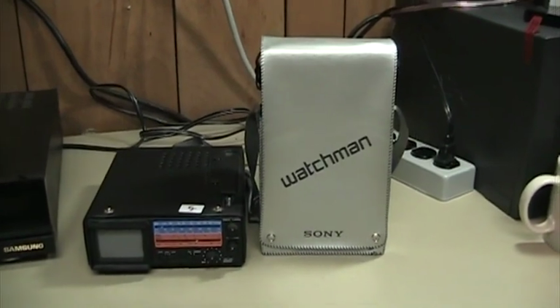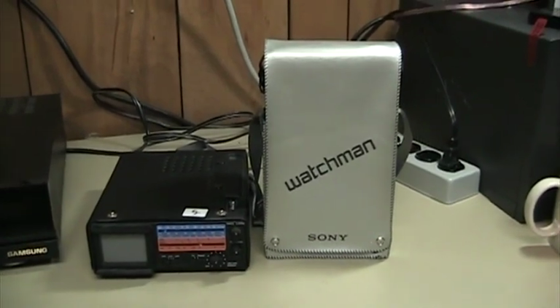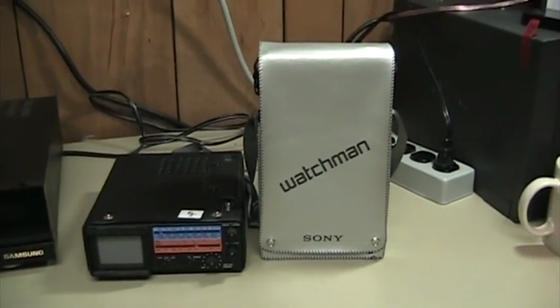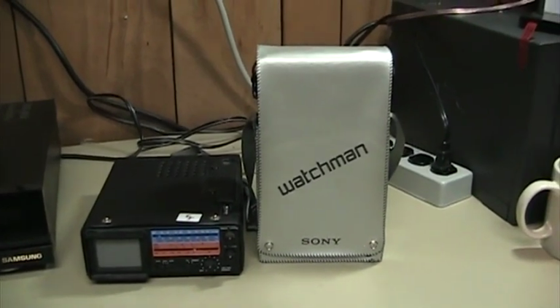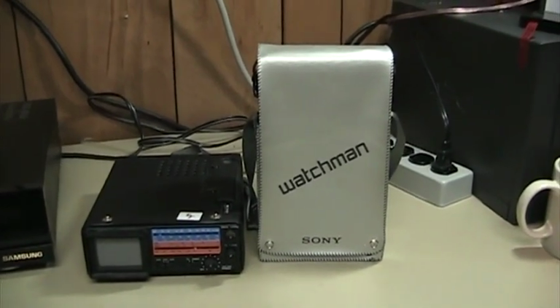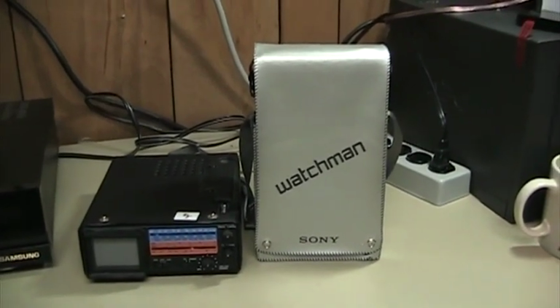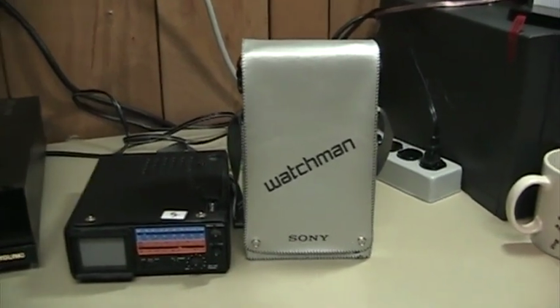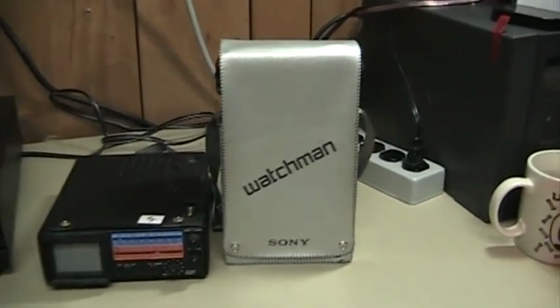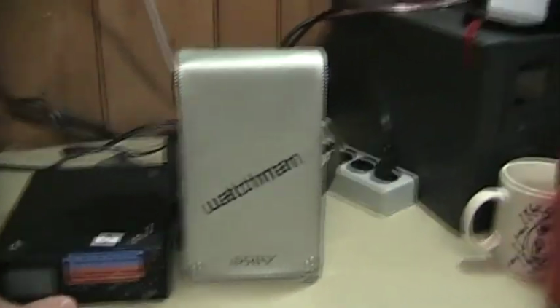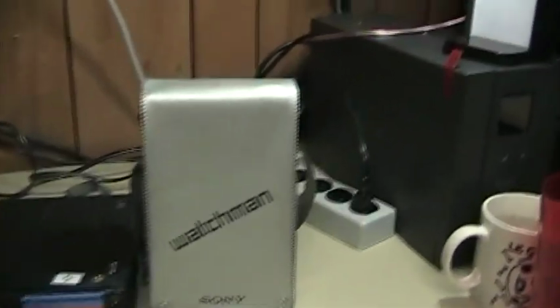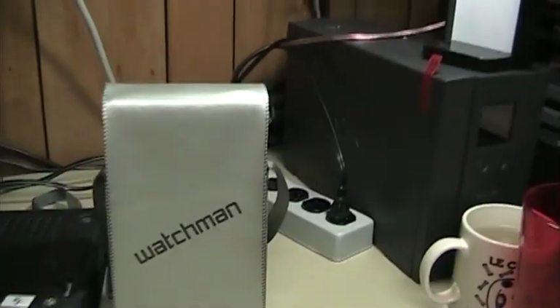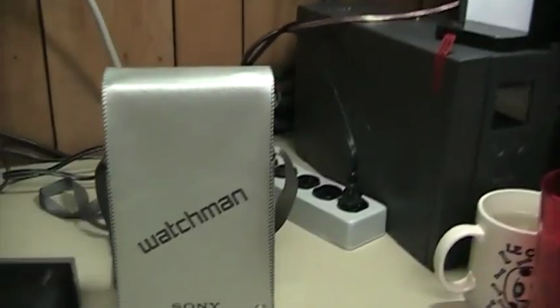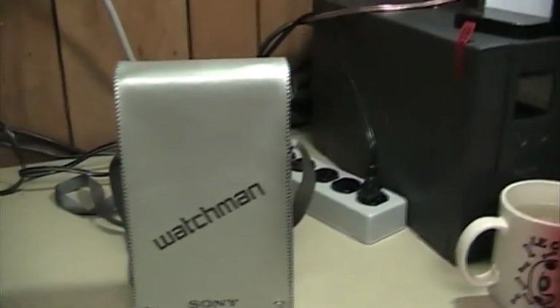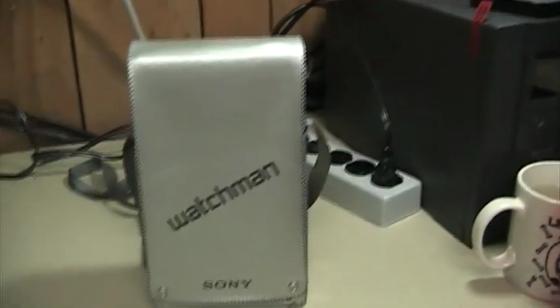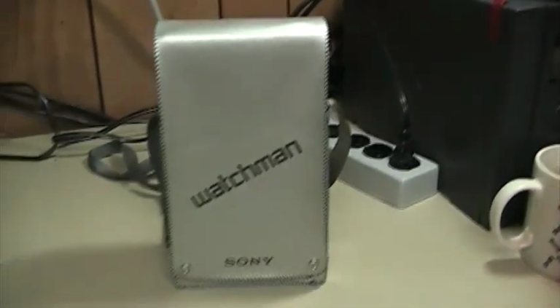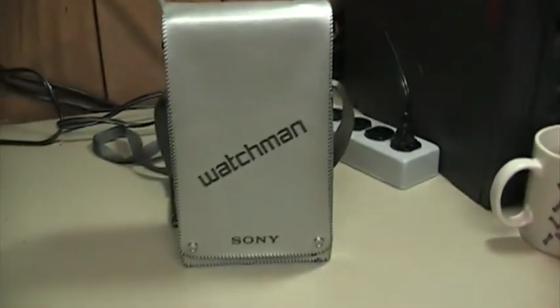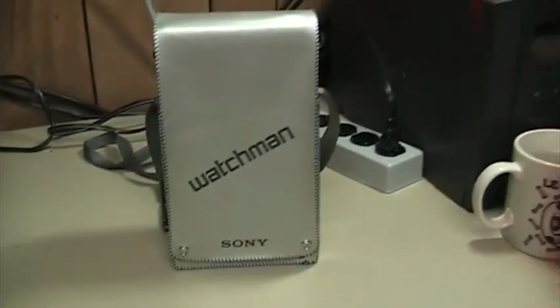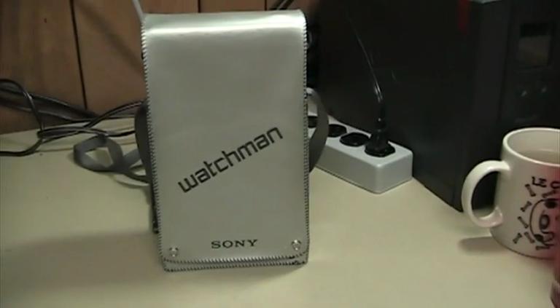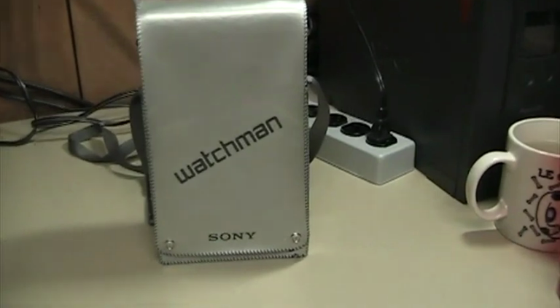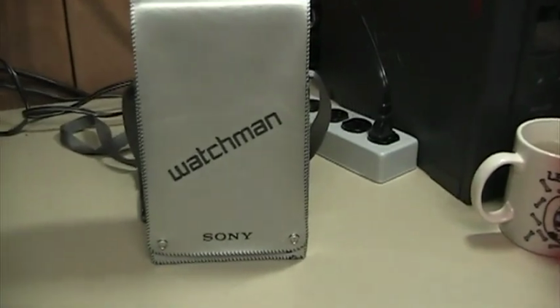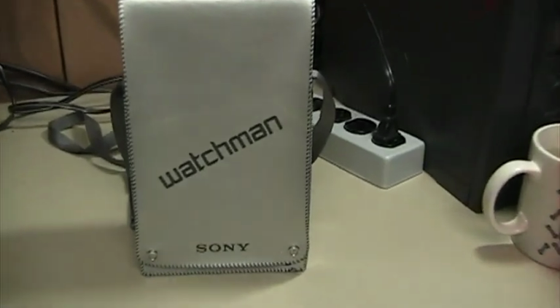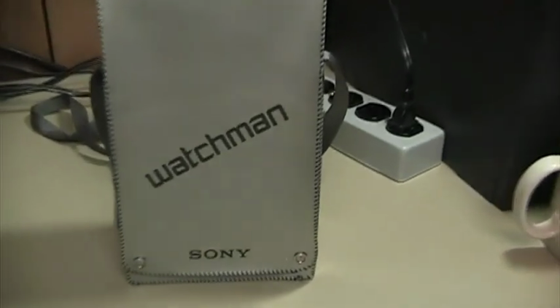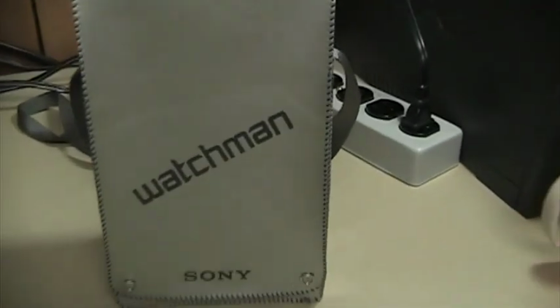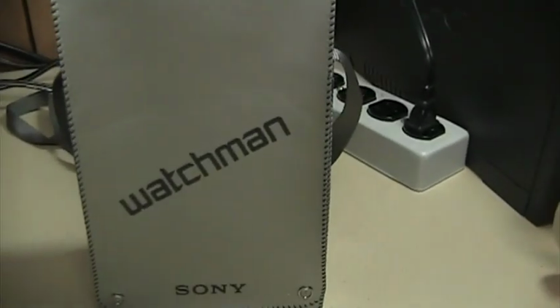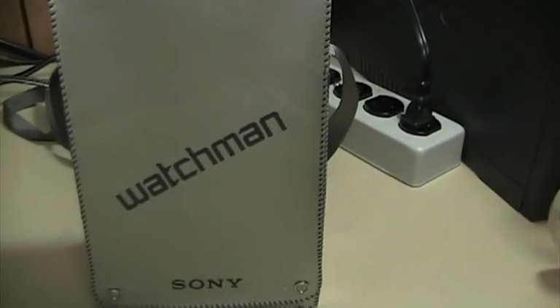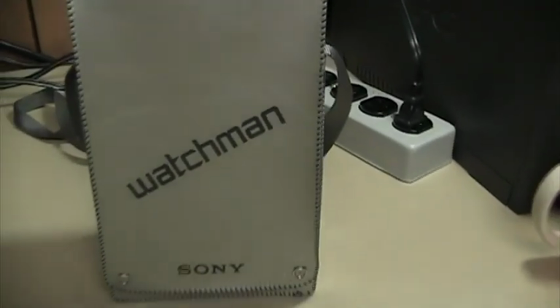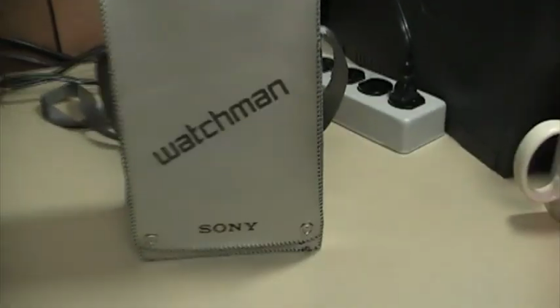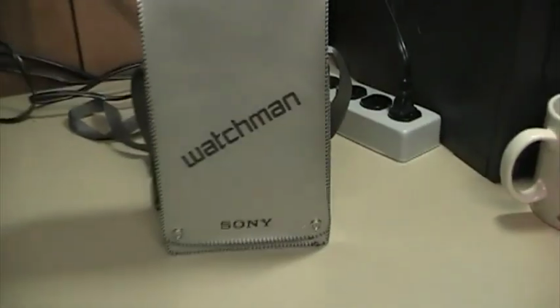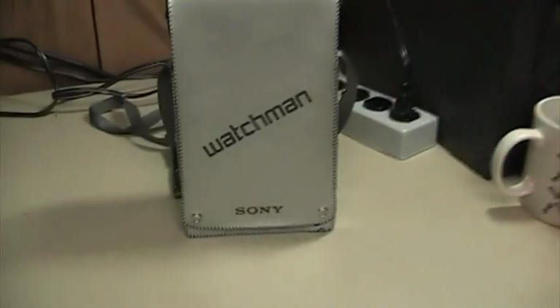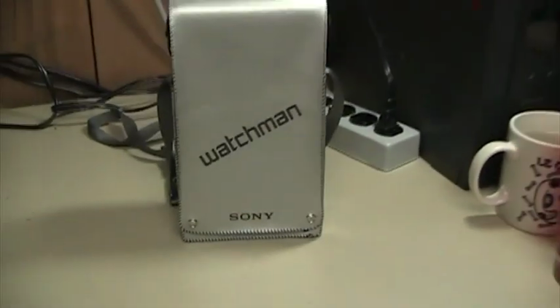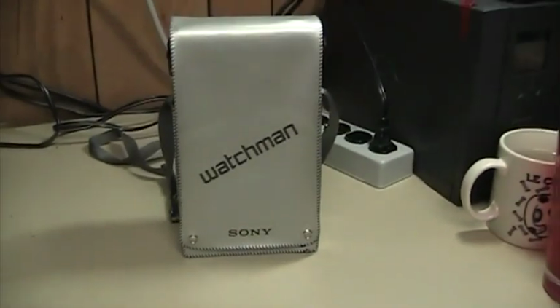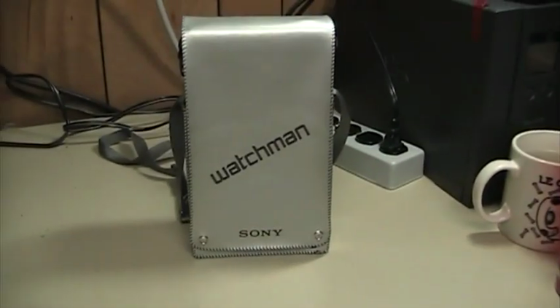The television that I'm going to be discussing in this video is the Sony Watchman, which debuted in the 1980s.